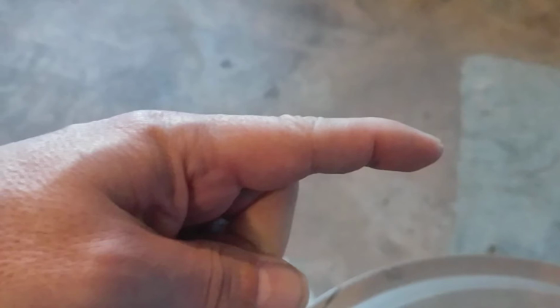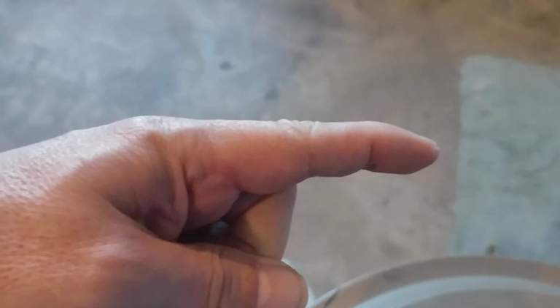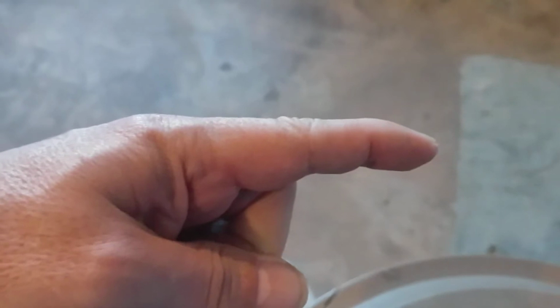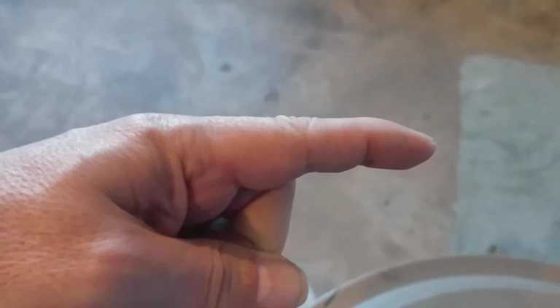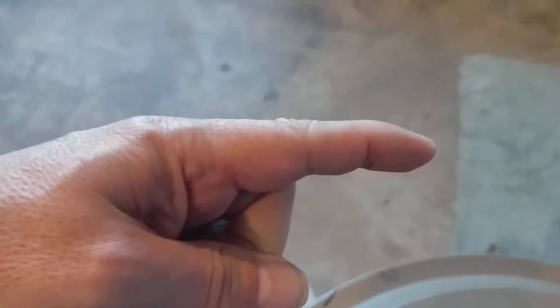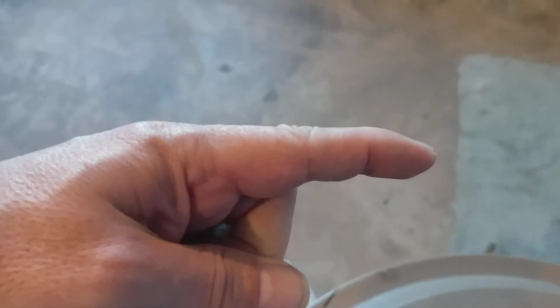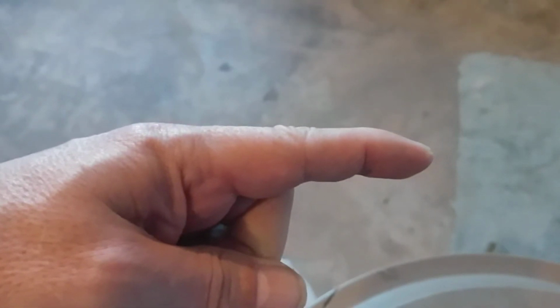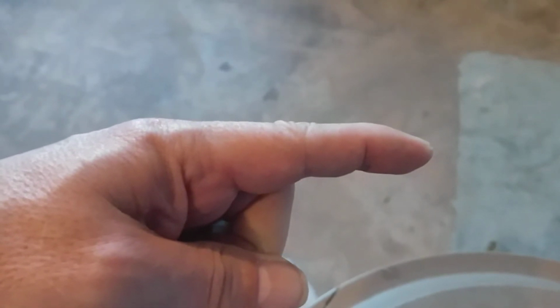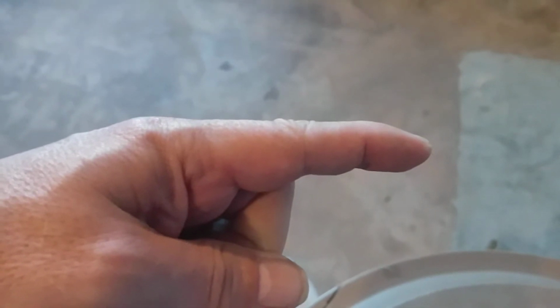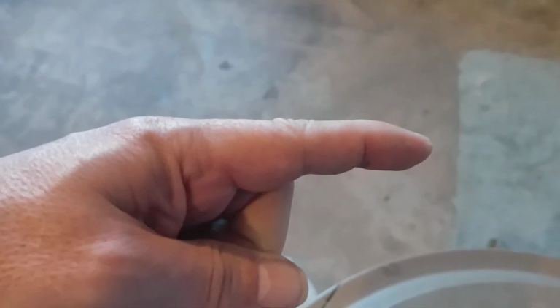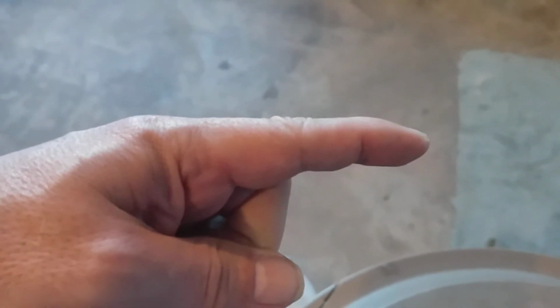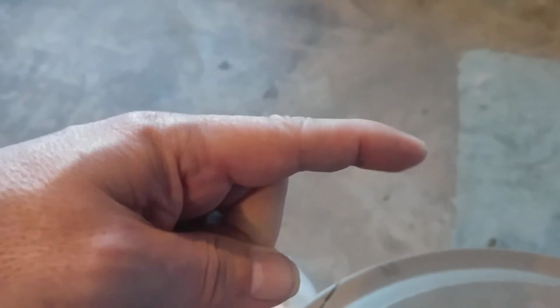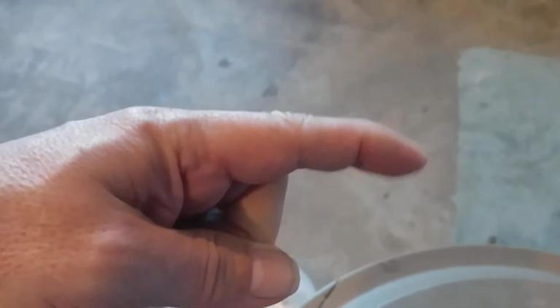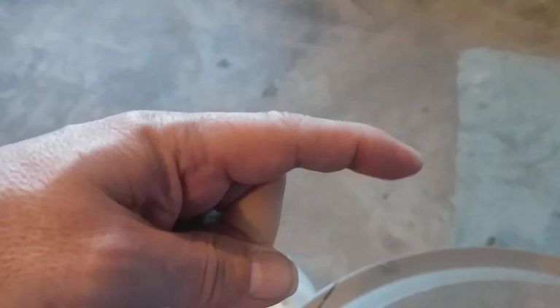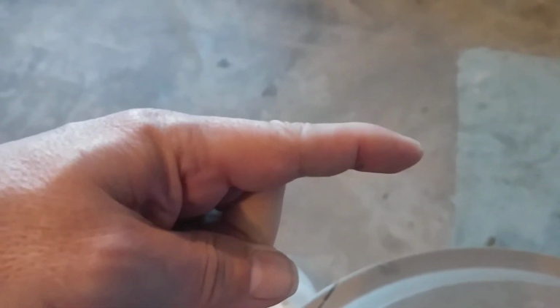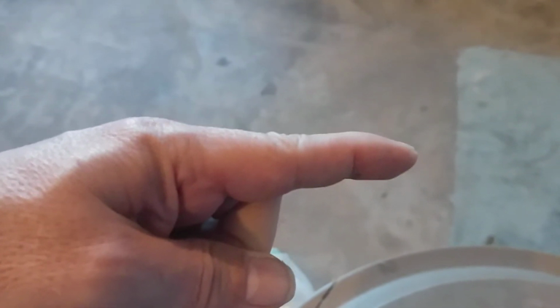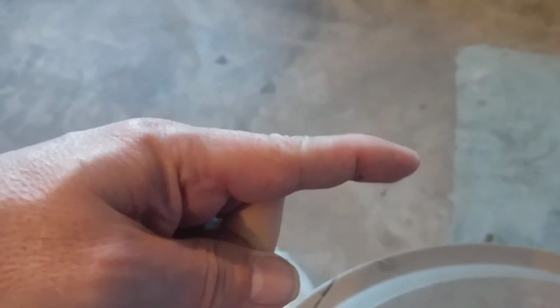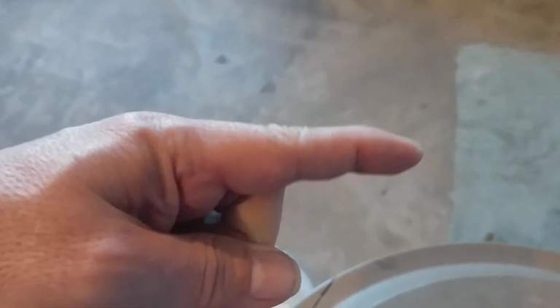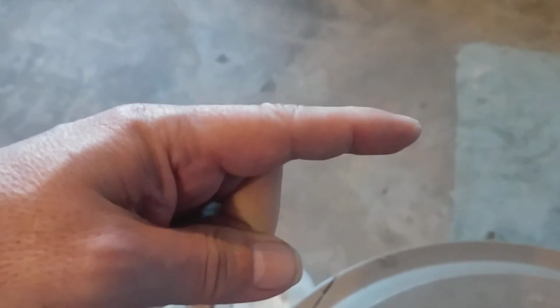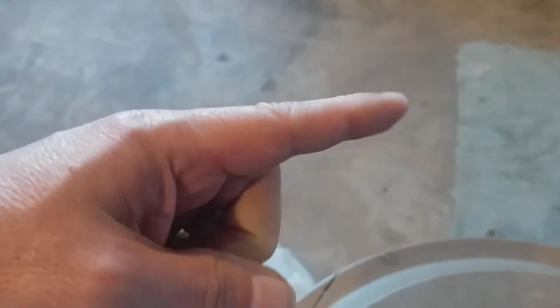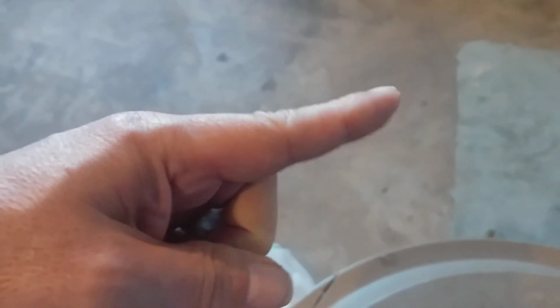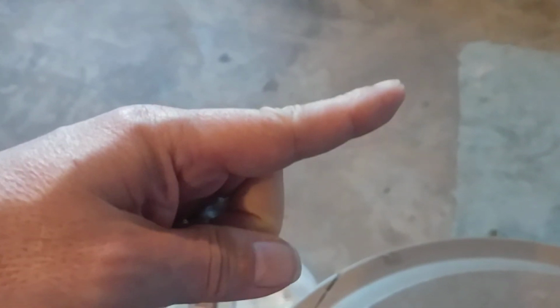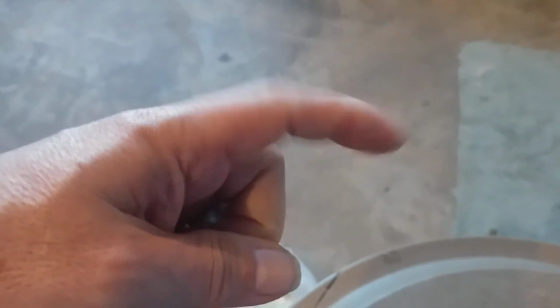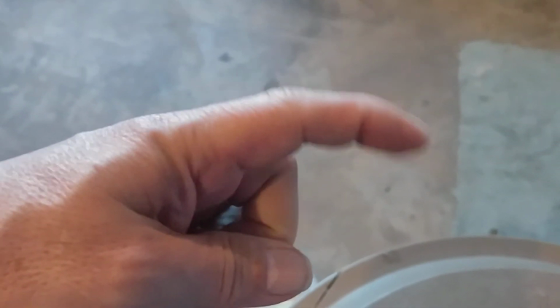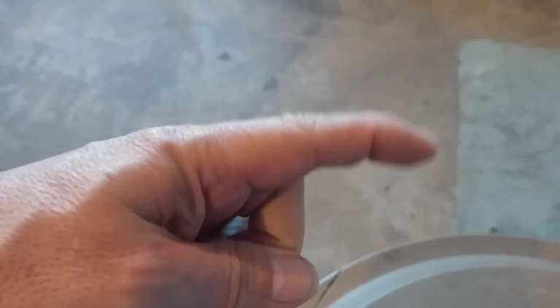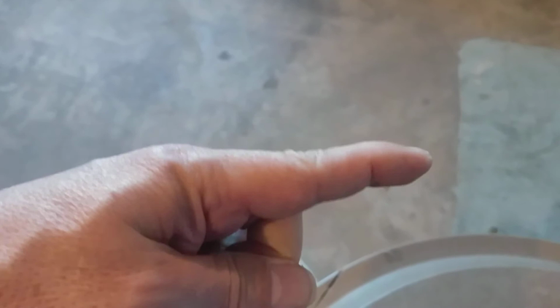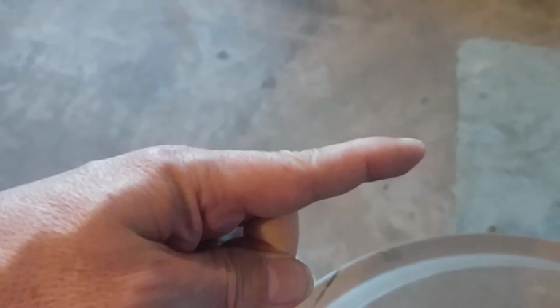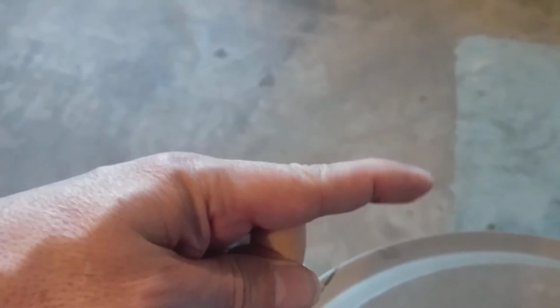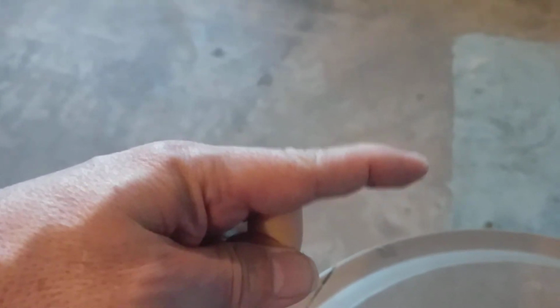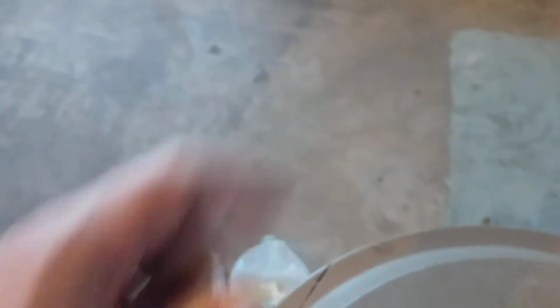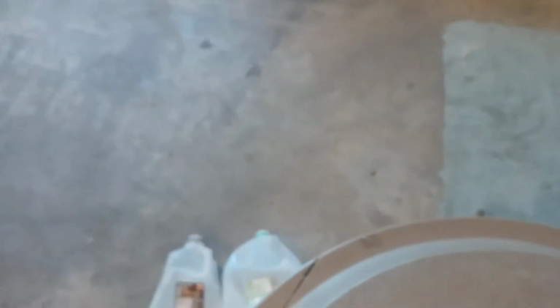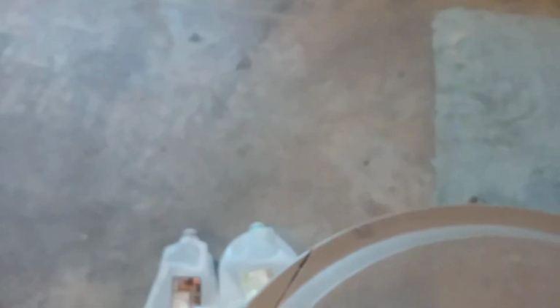You've got a little bit of mallet finger when you're out playing. Fingers get jammed. I don't want to say it's not bad, but fingers bent down like that.